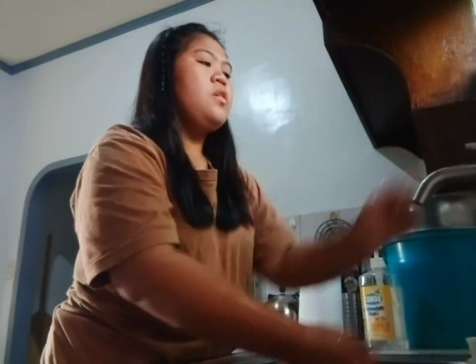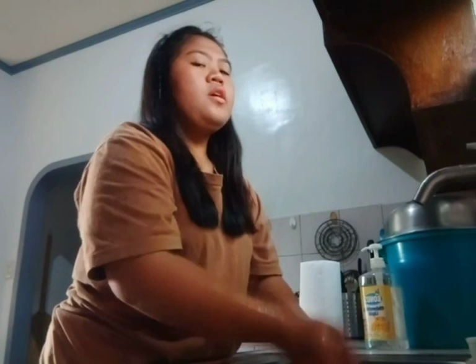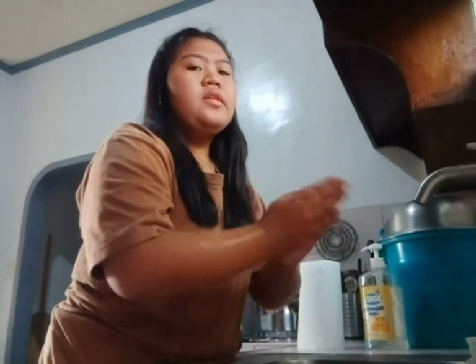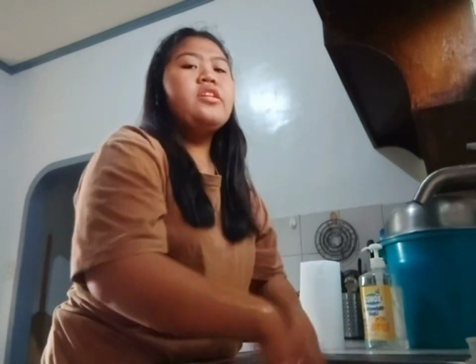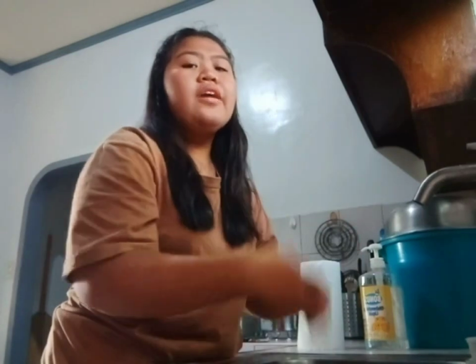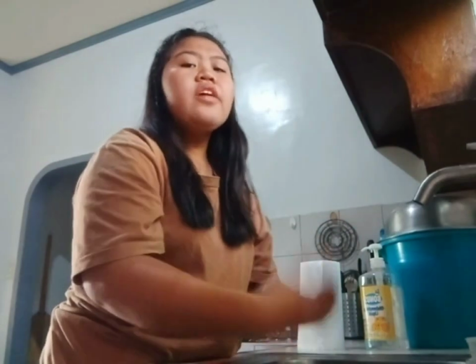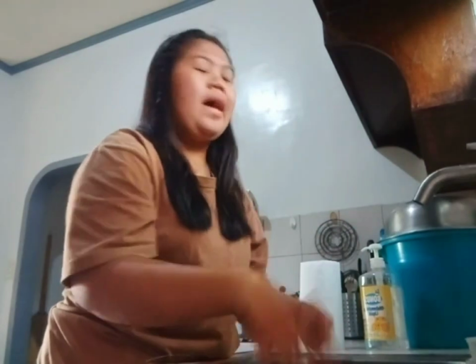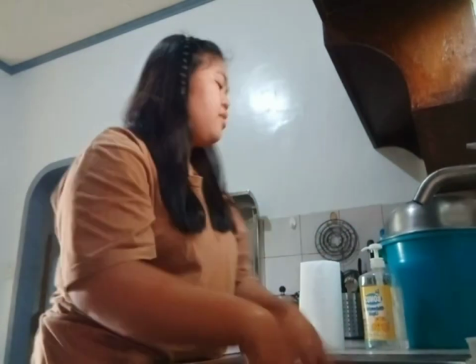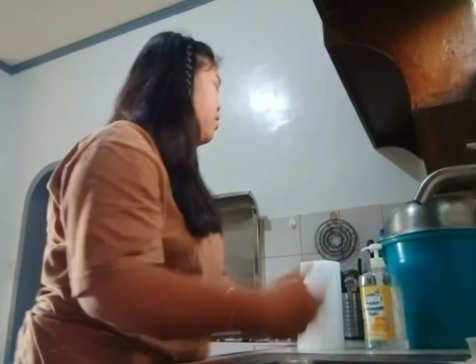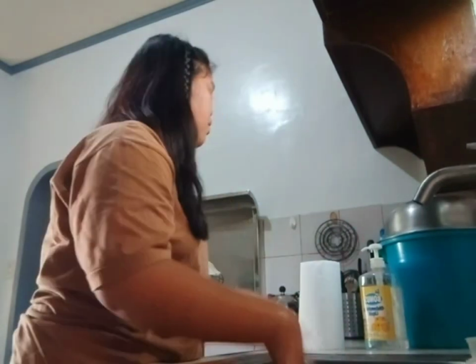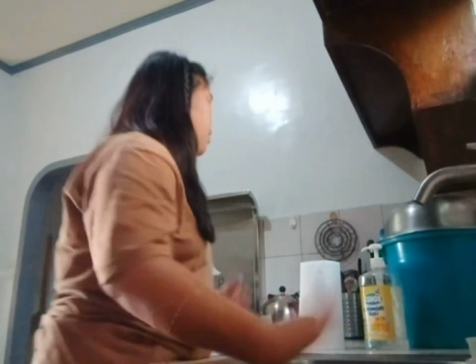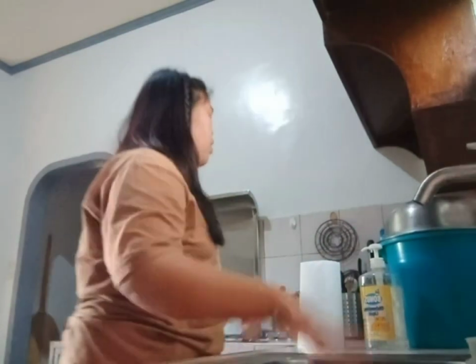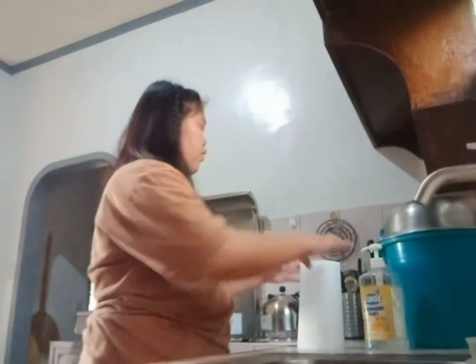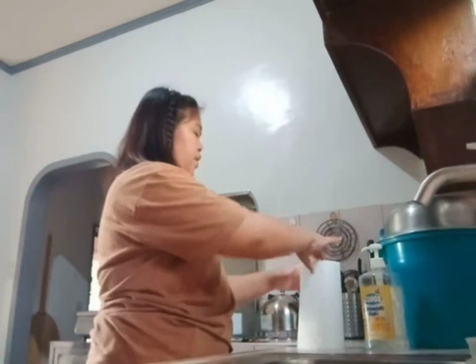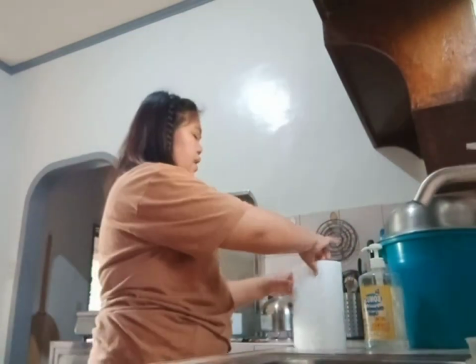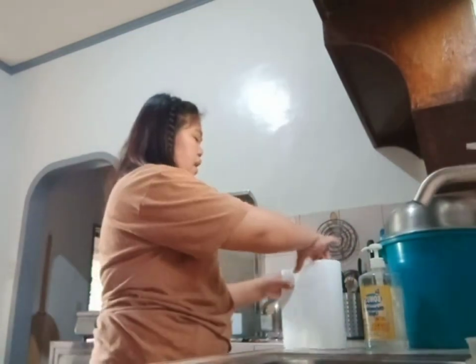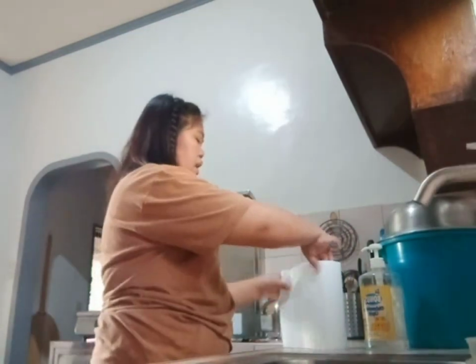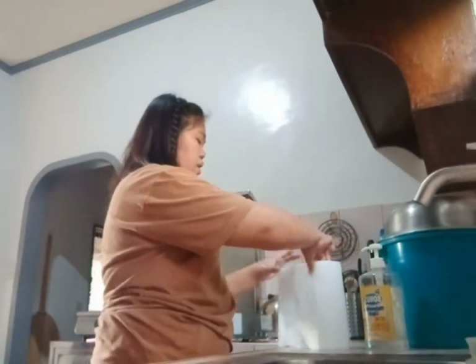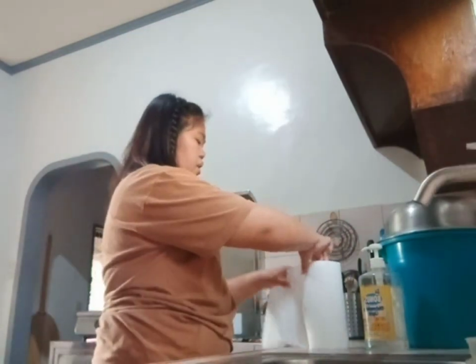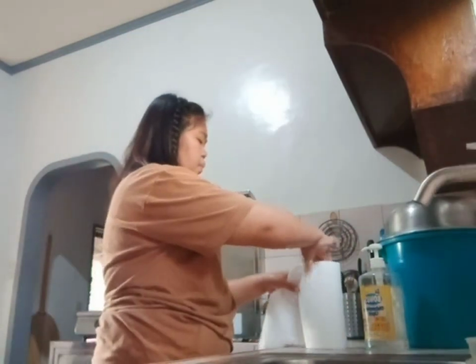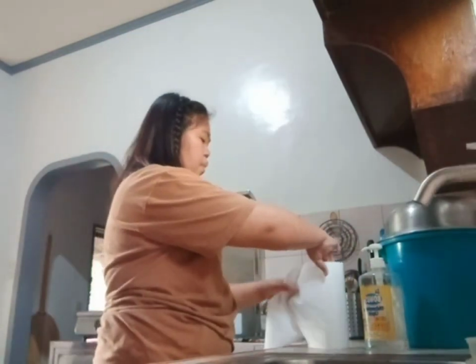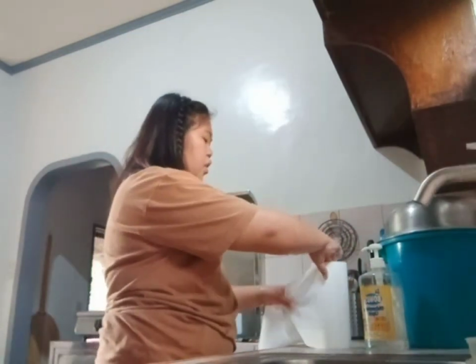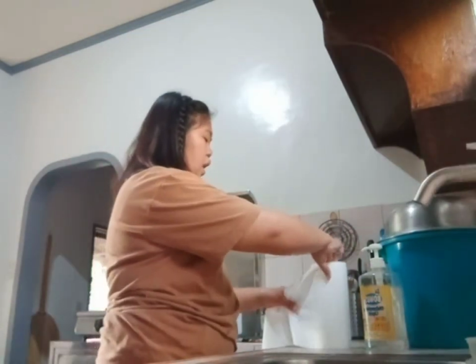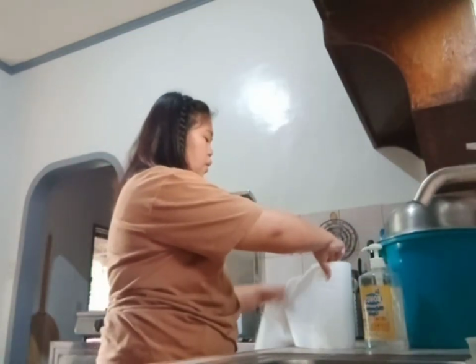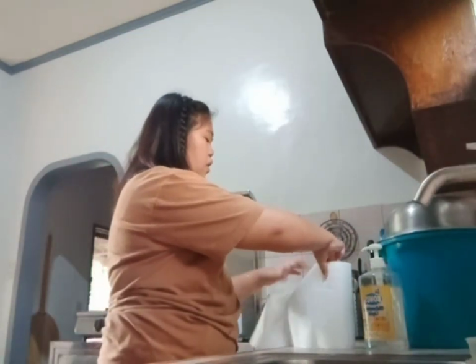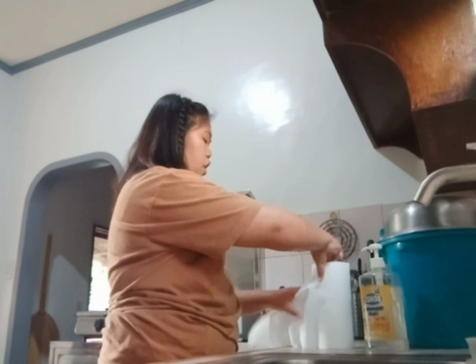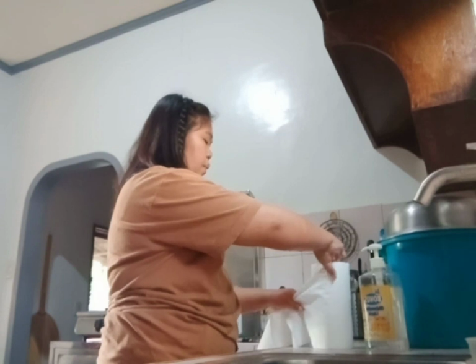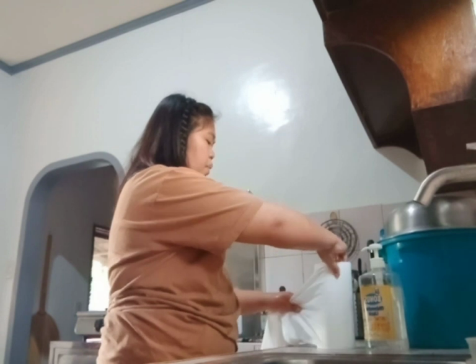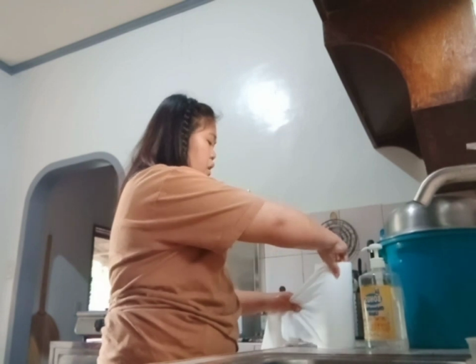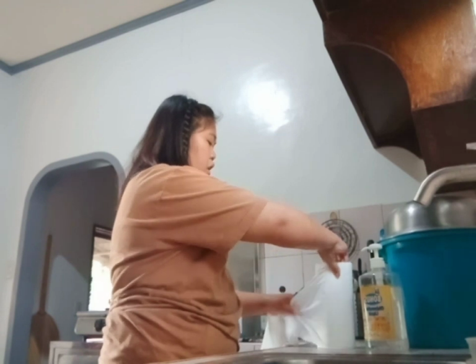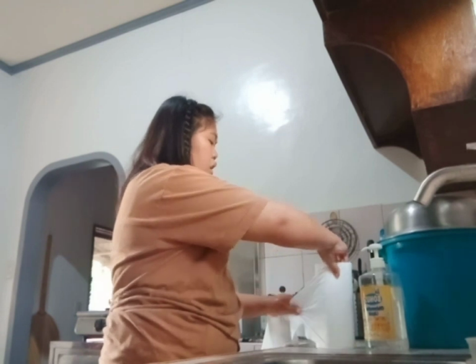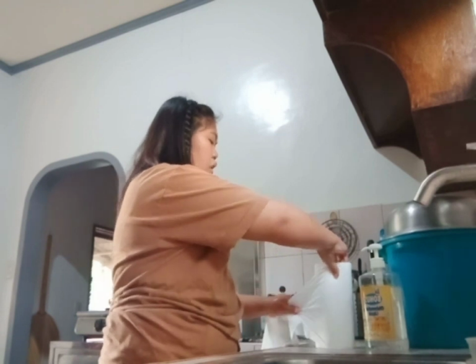Then dry your hands with a paper towel or a cloth.